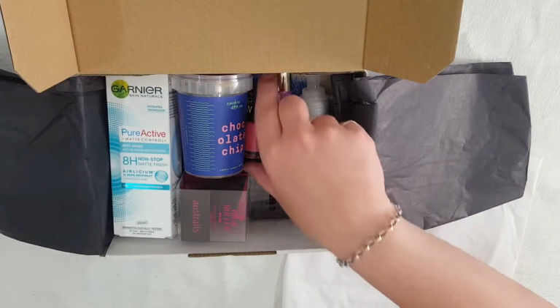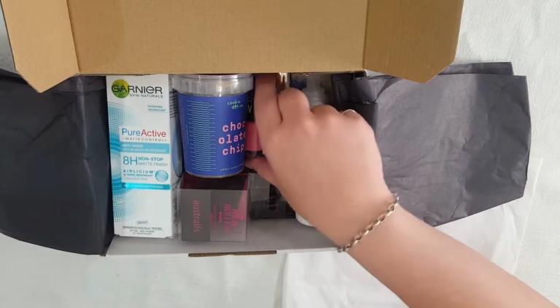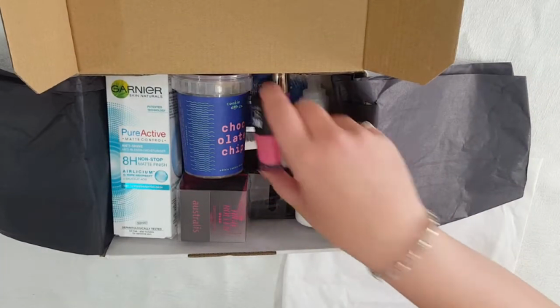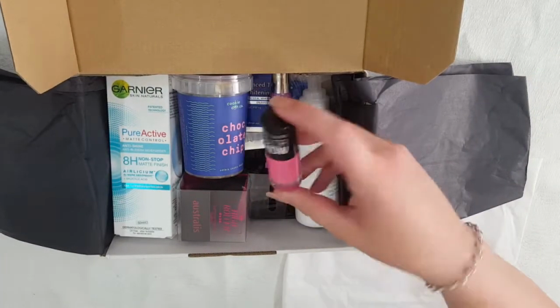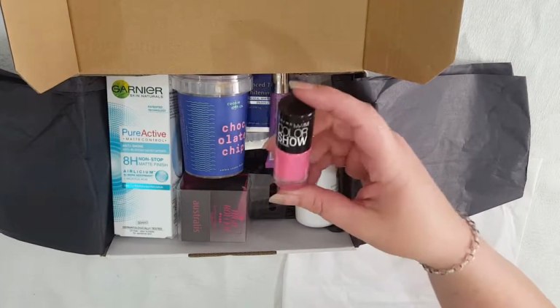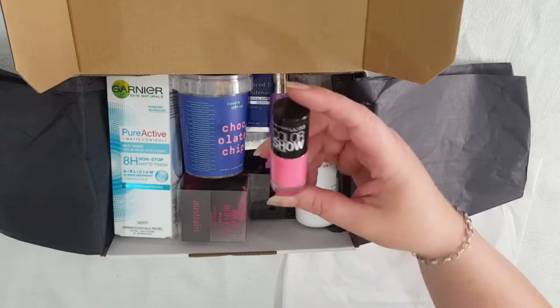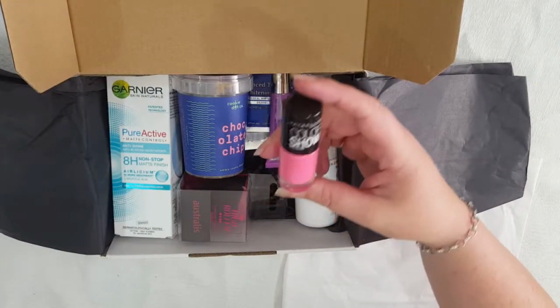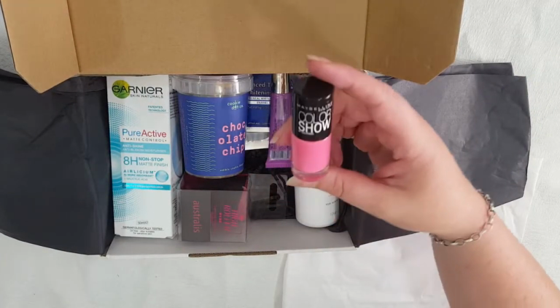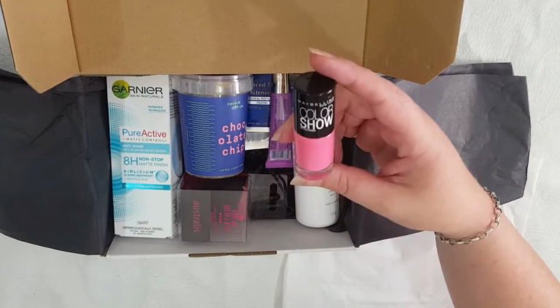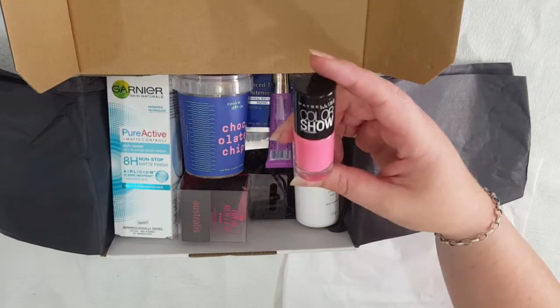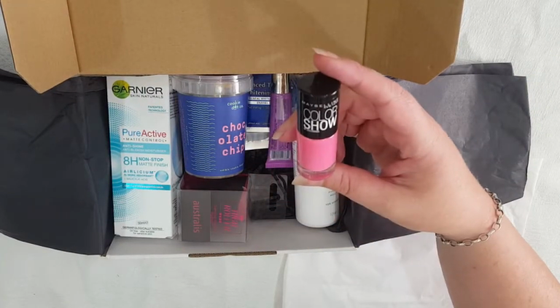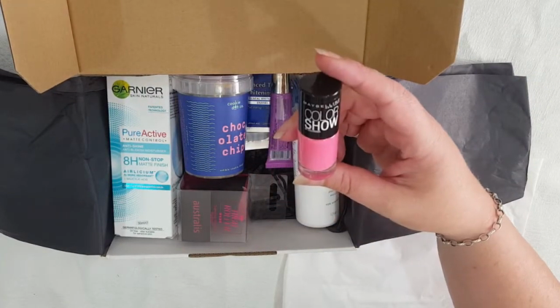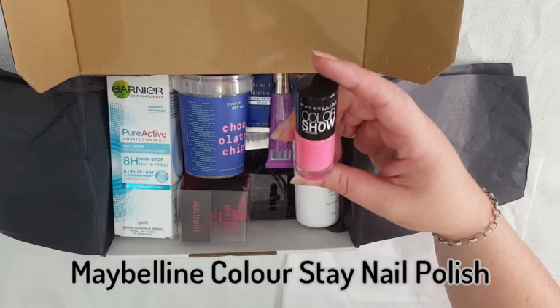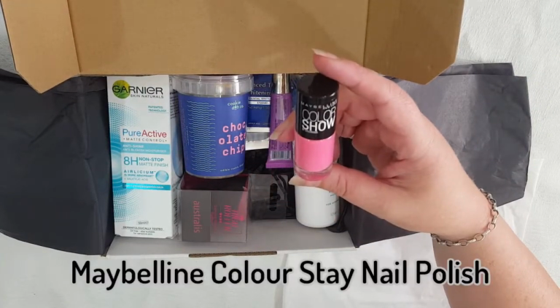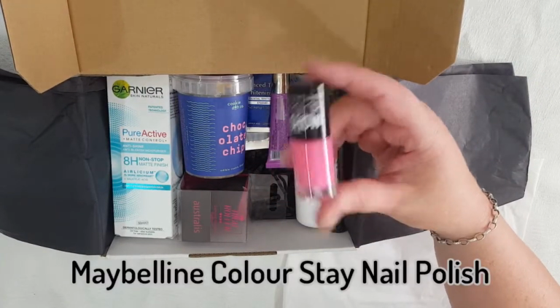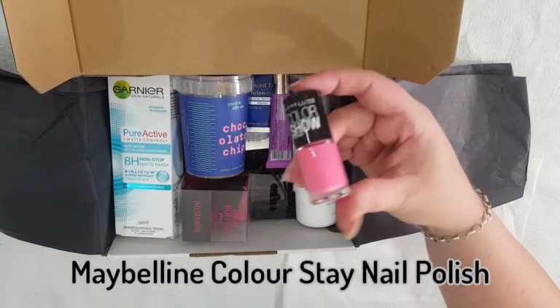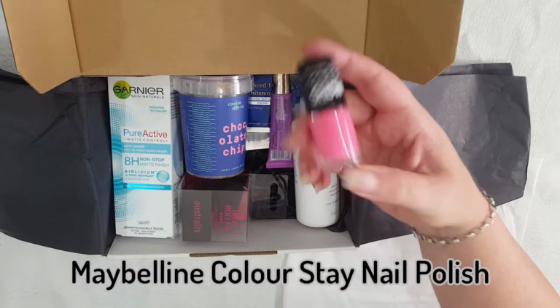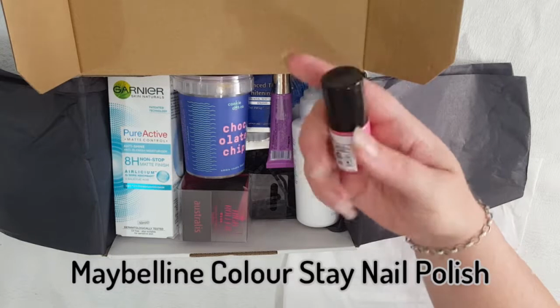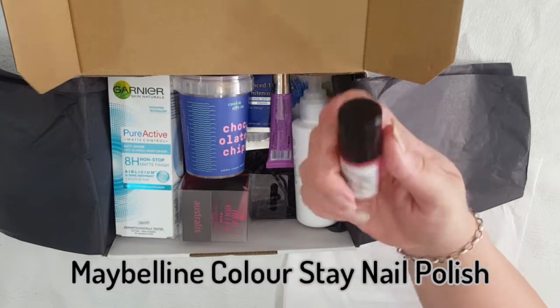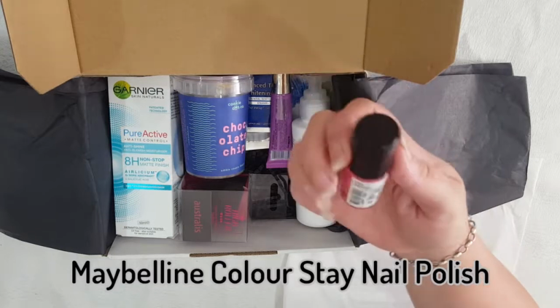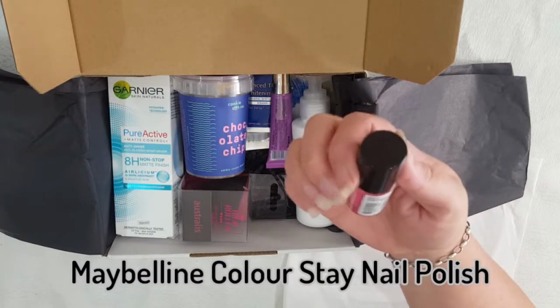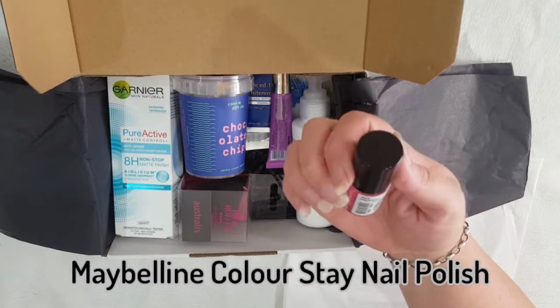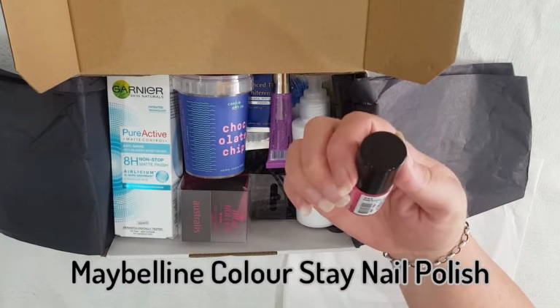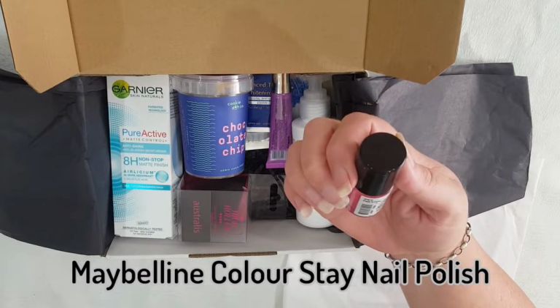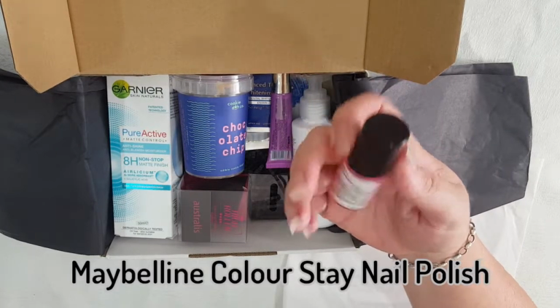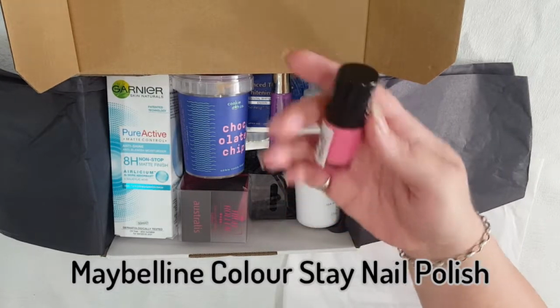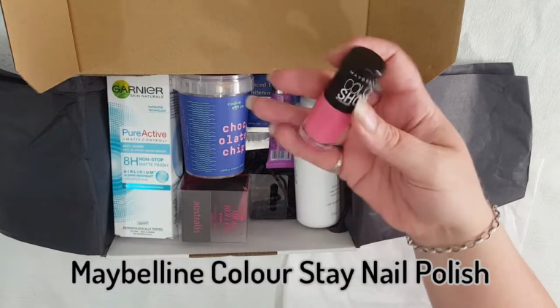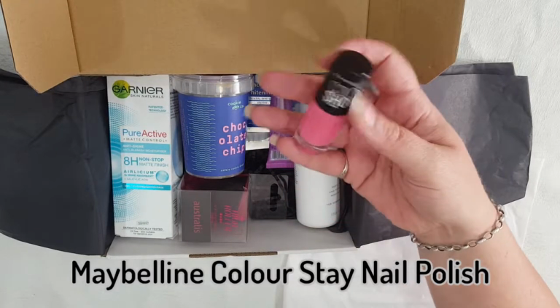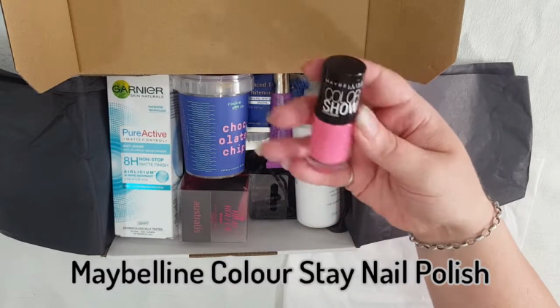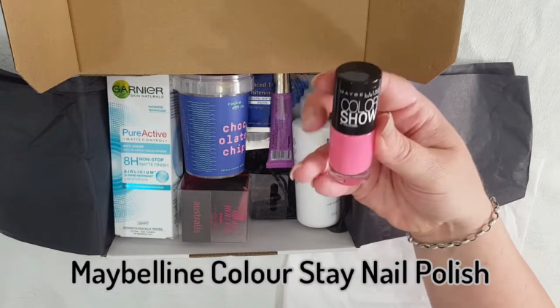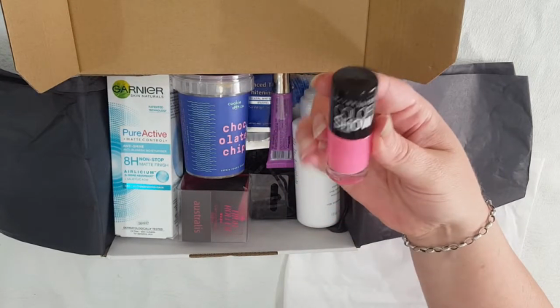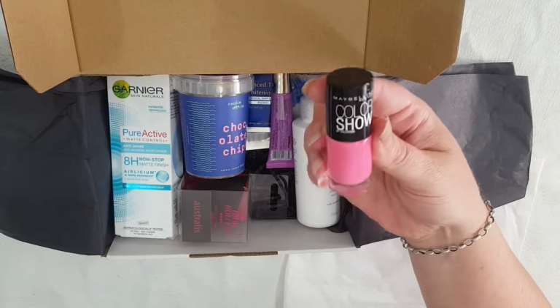Next up we have the Maybelline Color Show Nail Polish. This one is the Pink Boom.